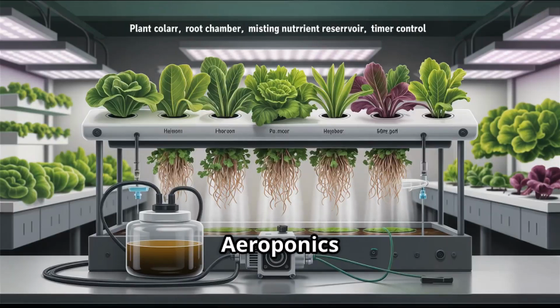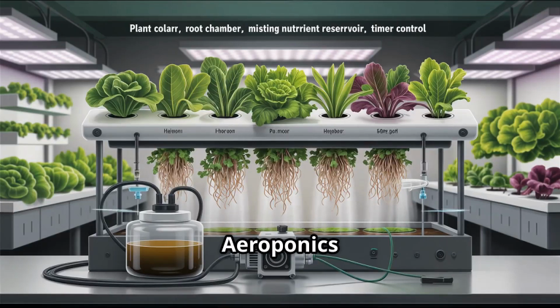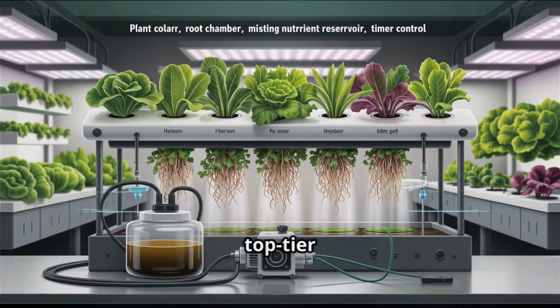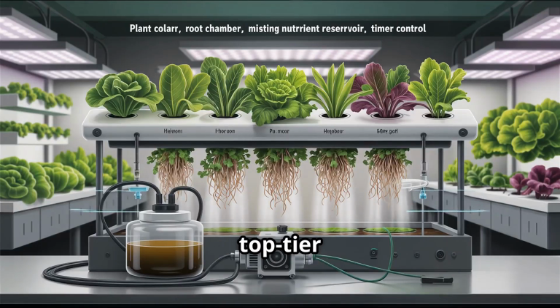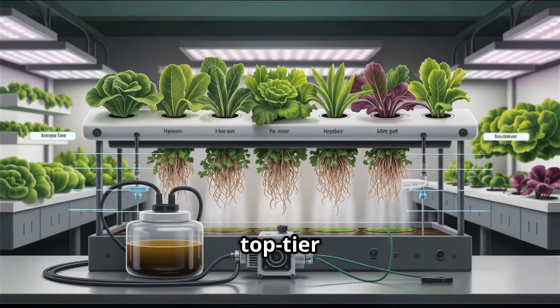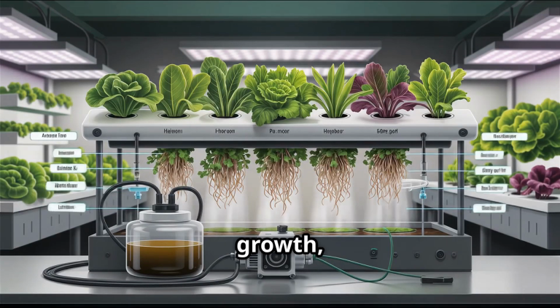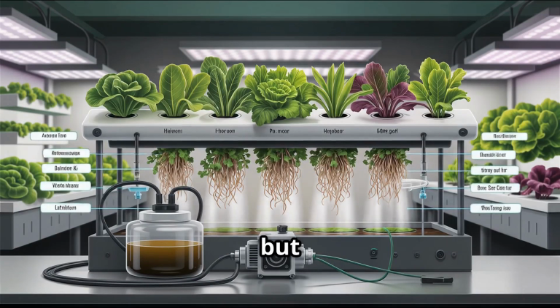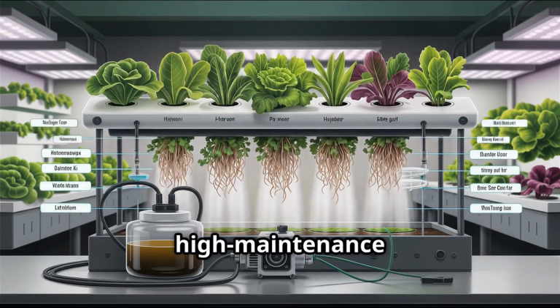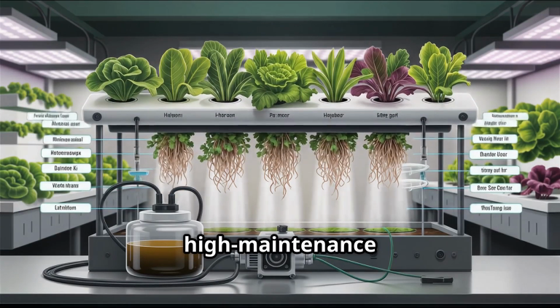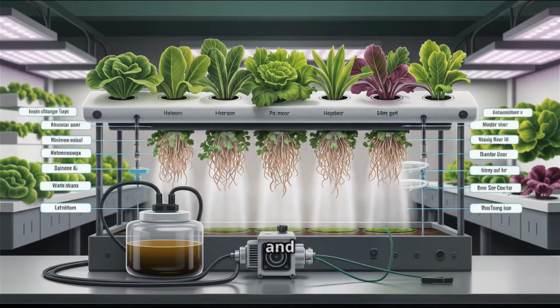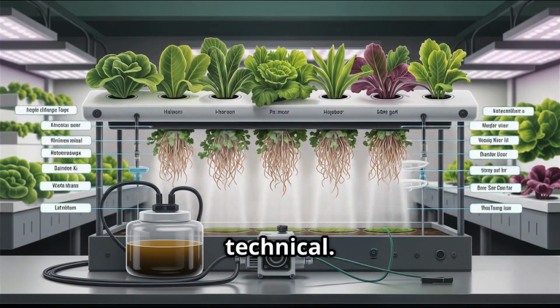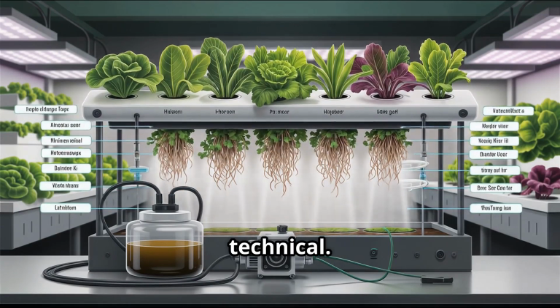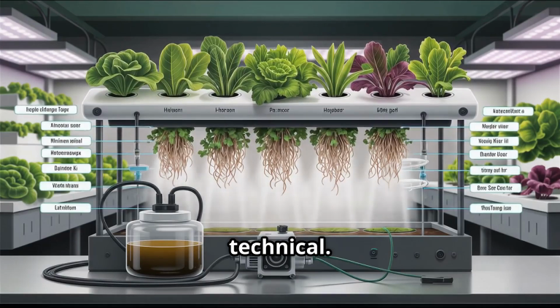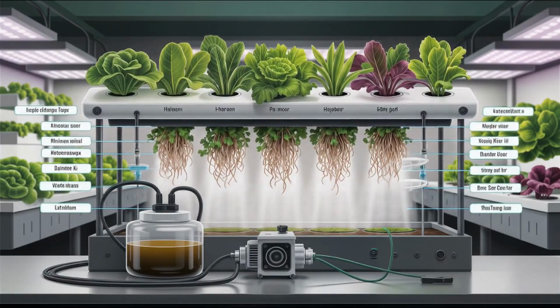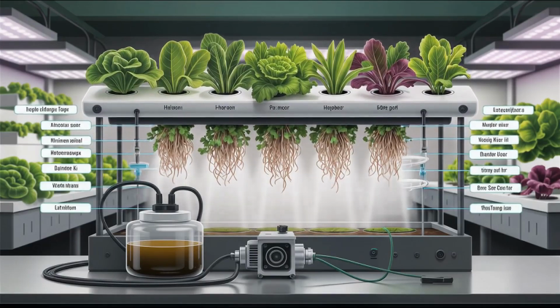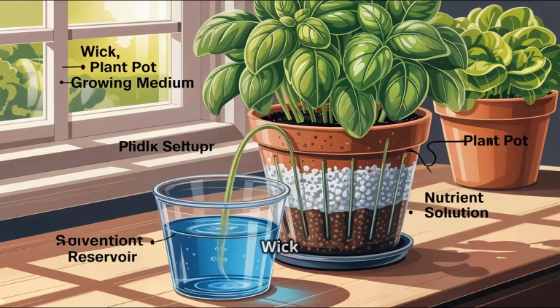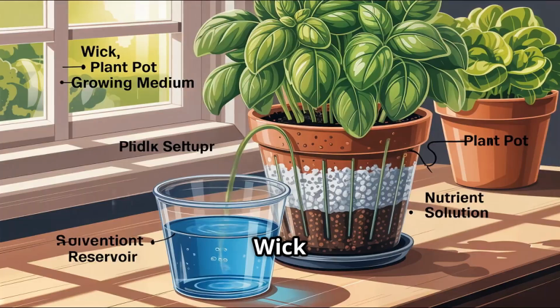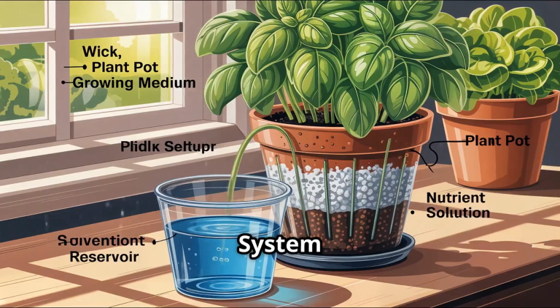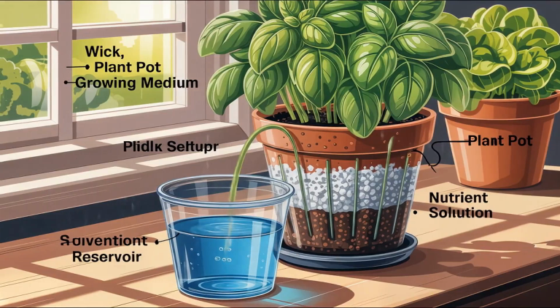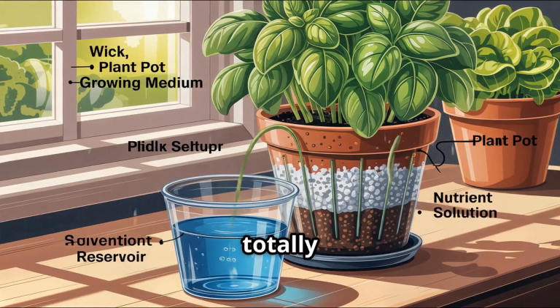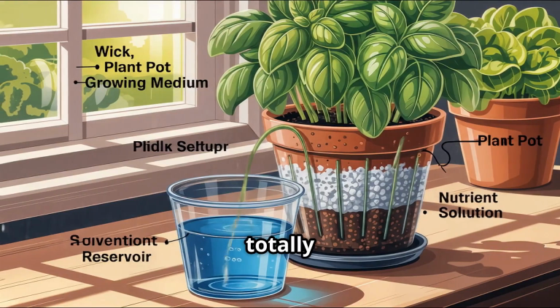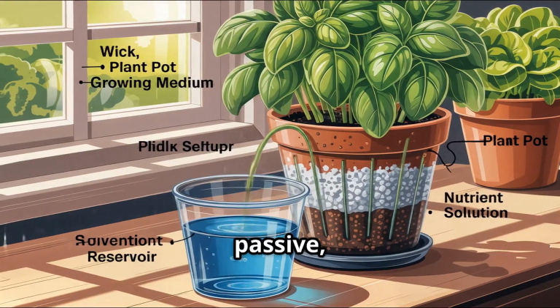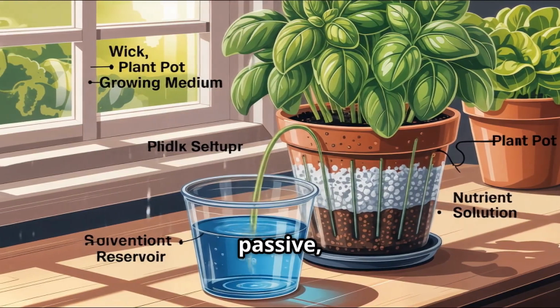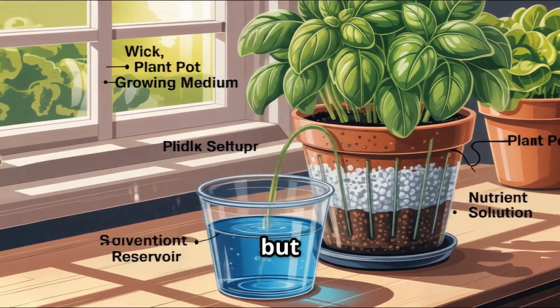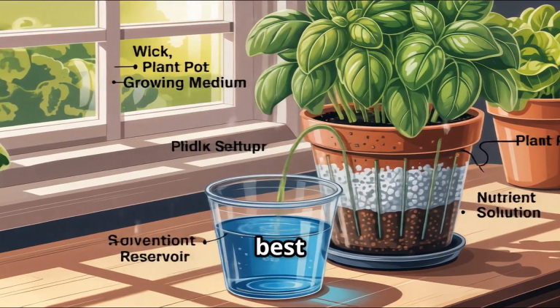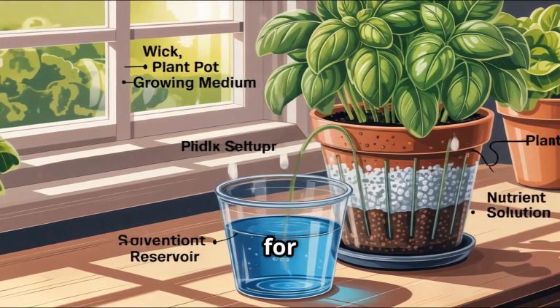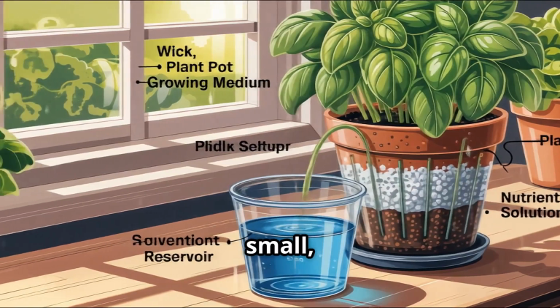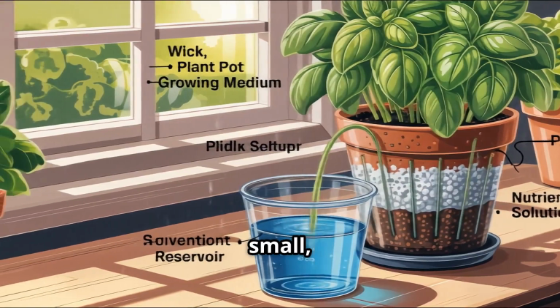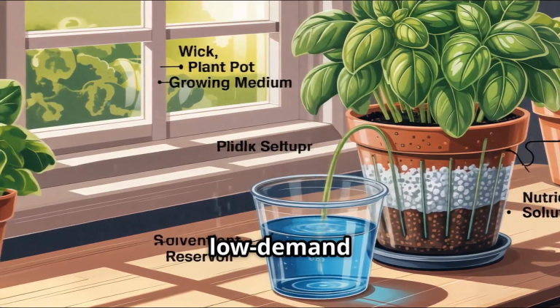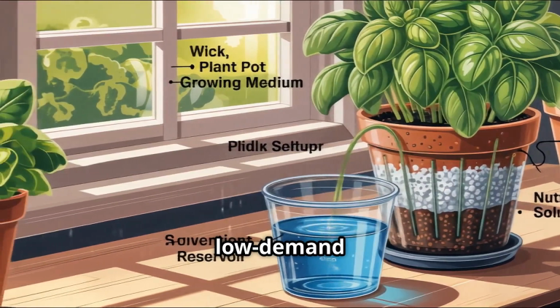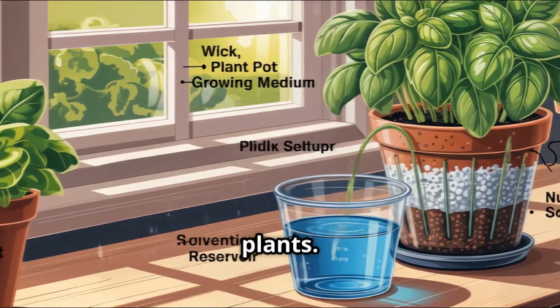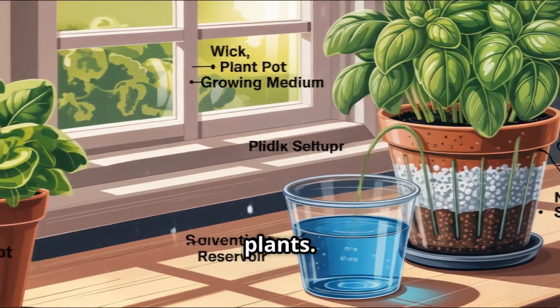Aeroponics — top-tier growth but high-maintenance and technical. Wick system: totally passive but best for small, low-demand plants.